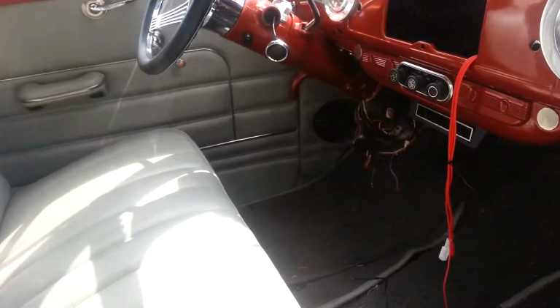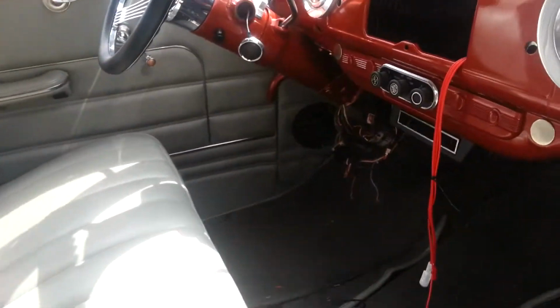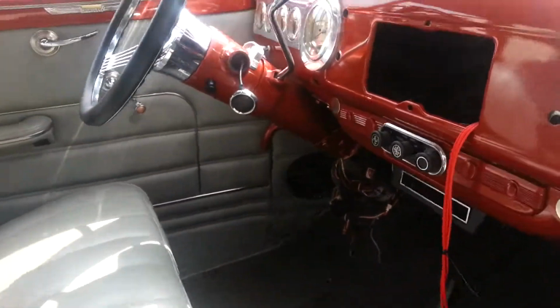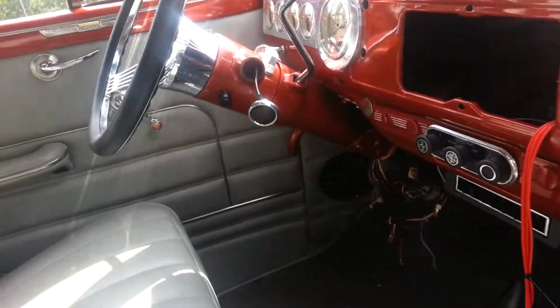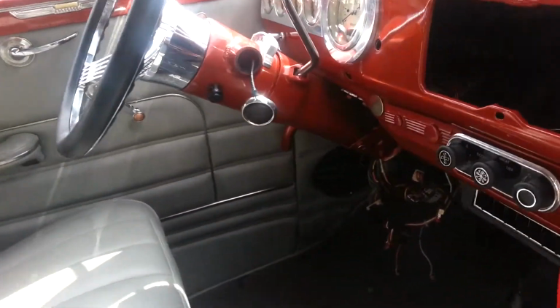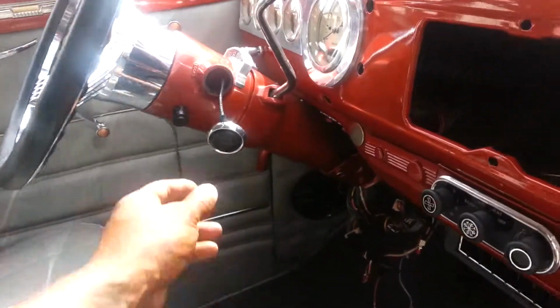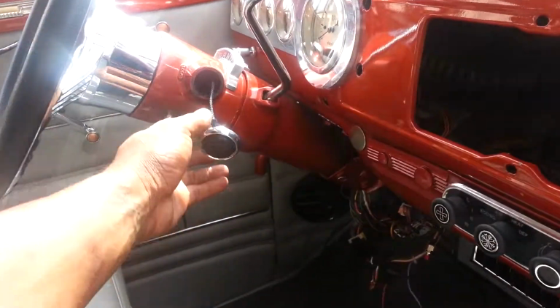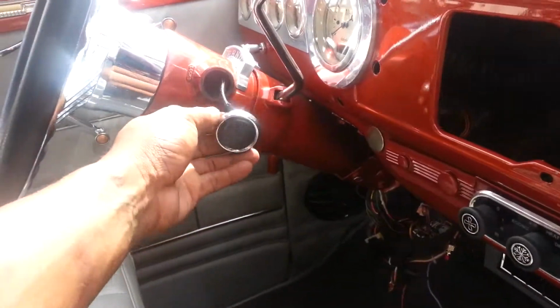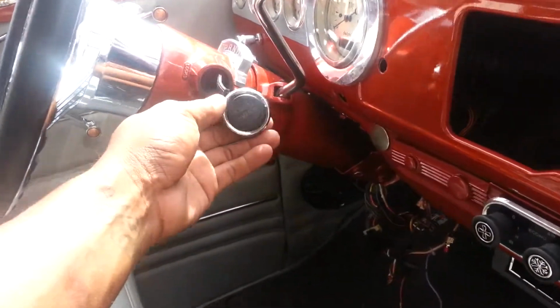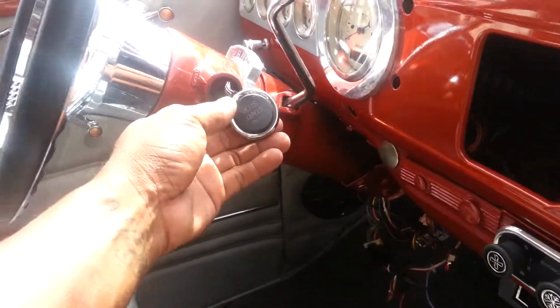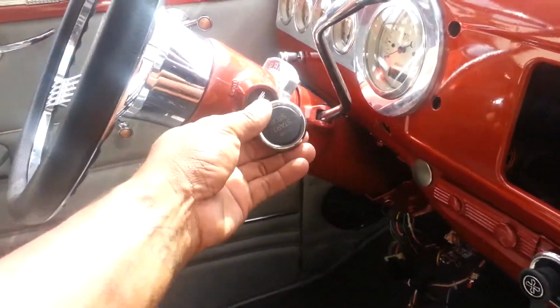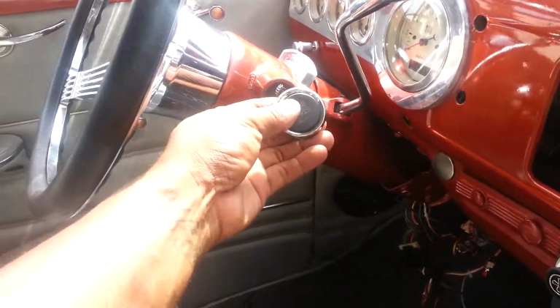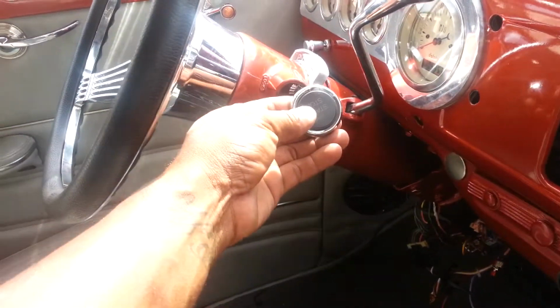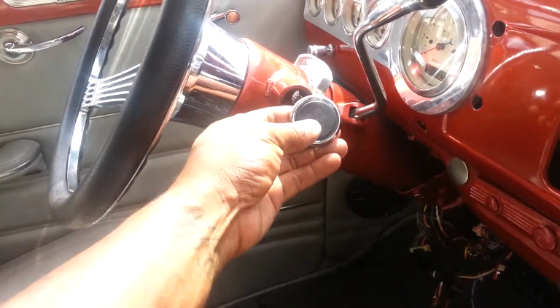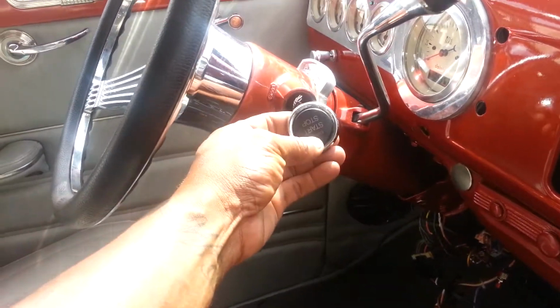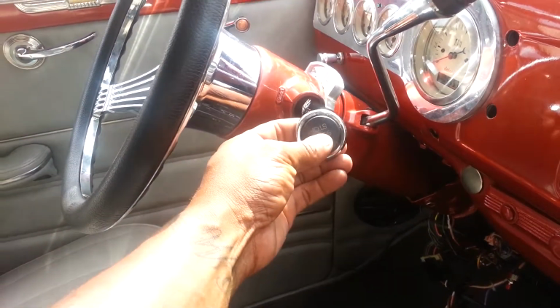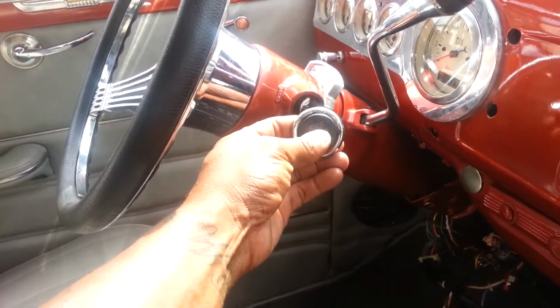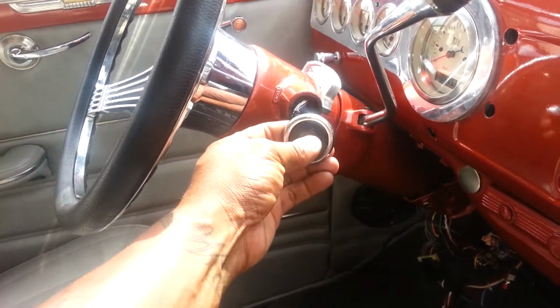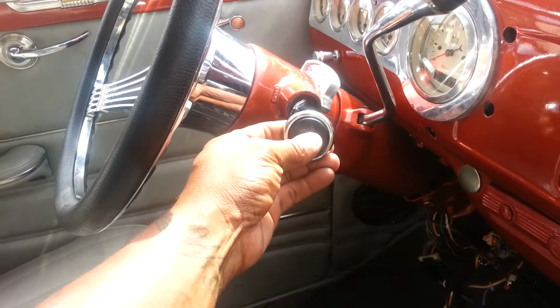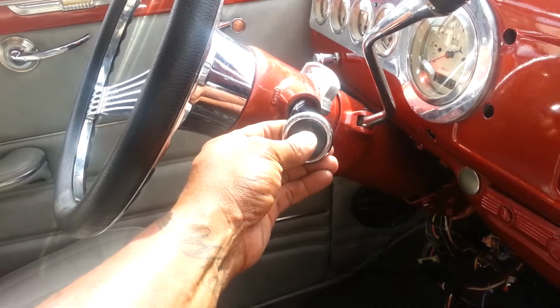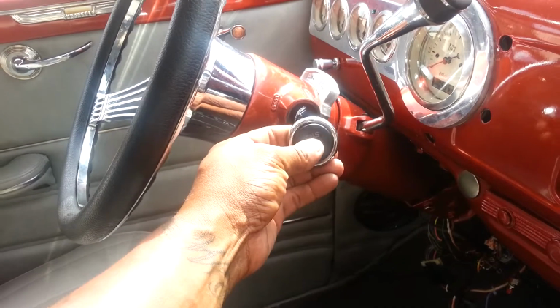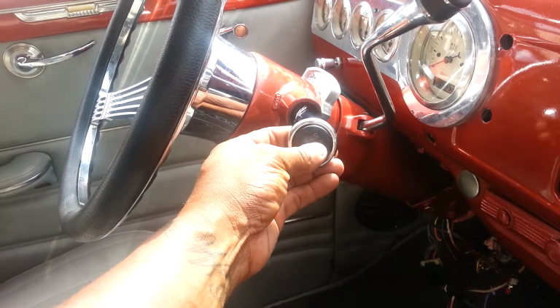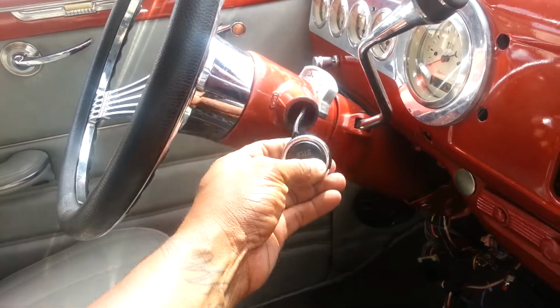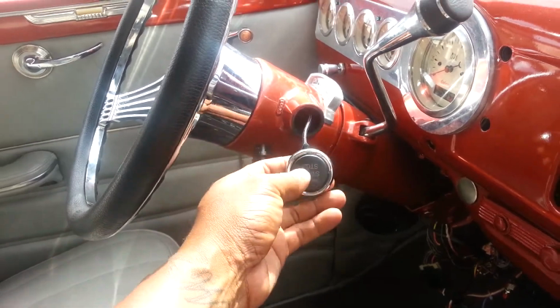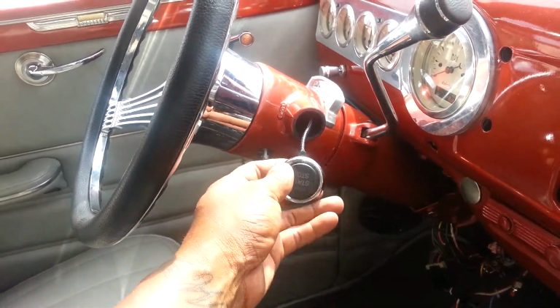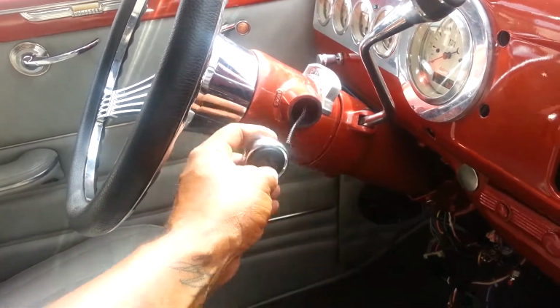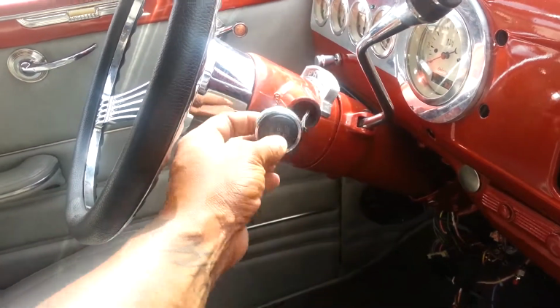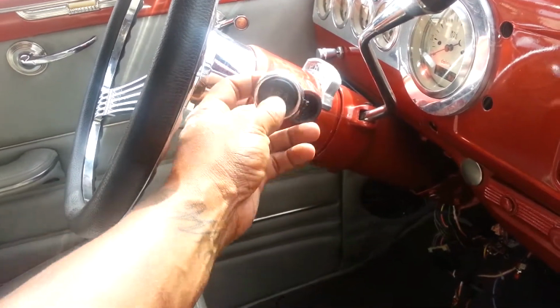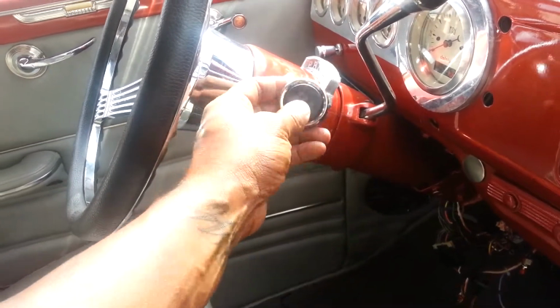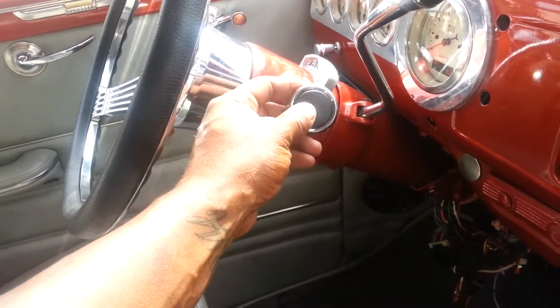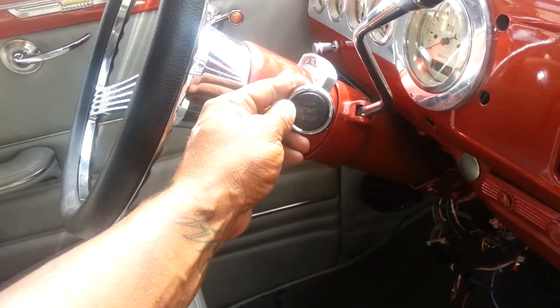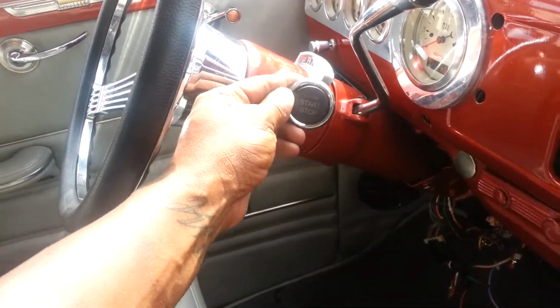Like I said before, push button starter — it's going right here. It started. I ain't finished hooking it up yet.